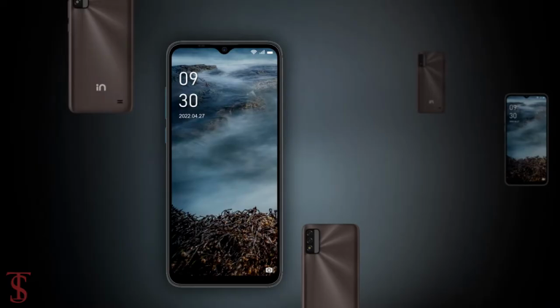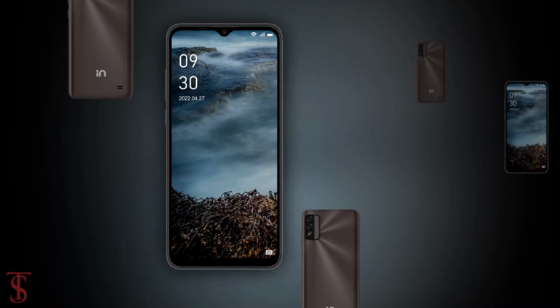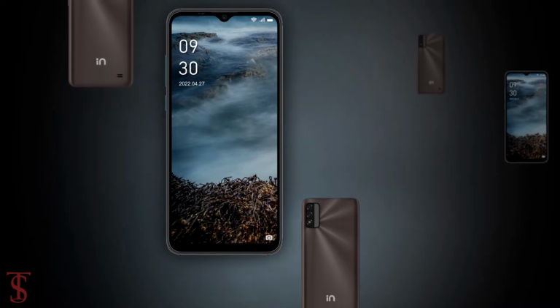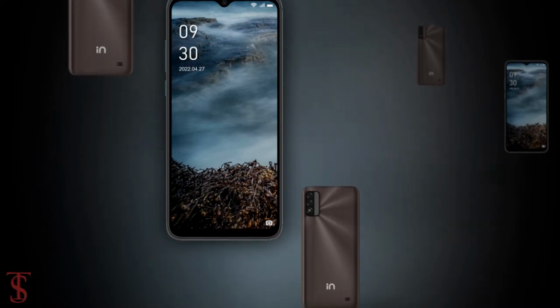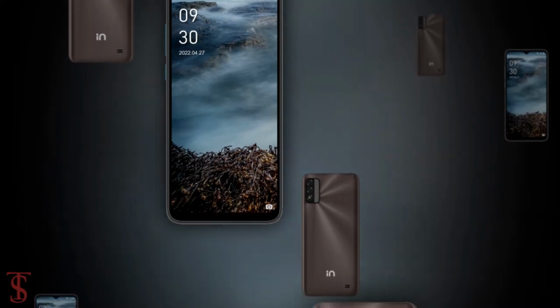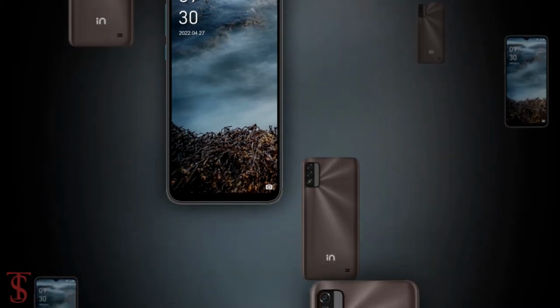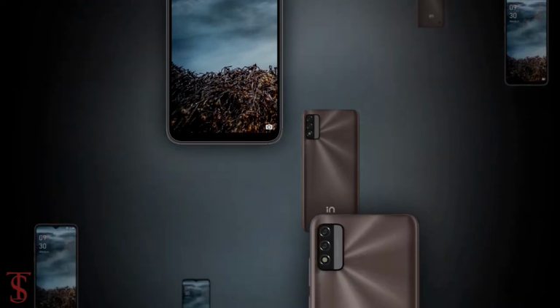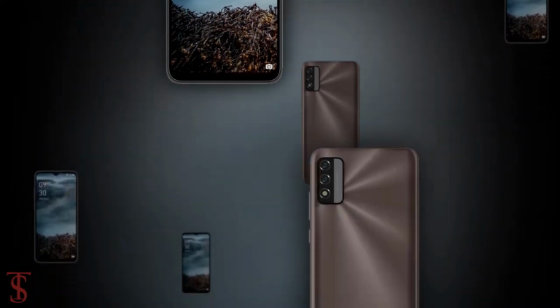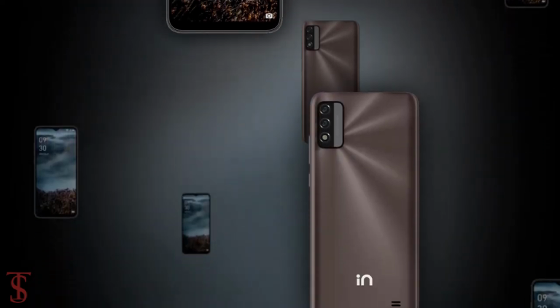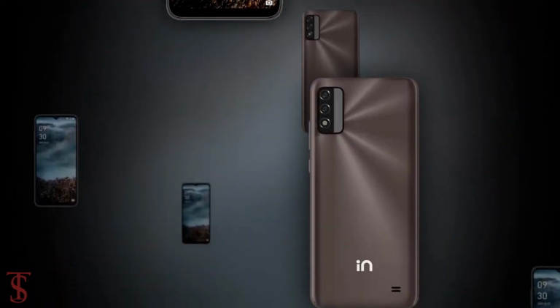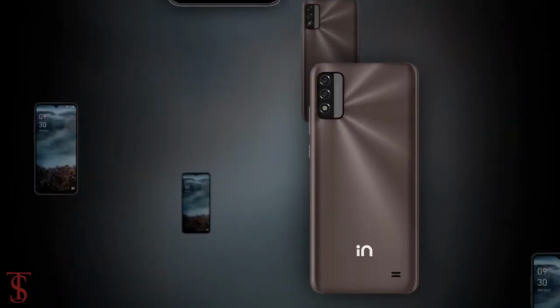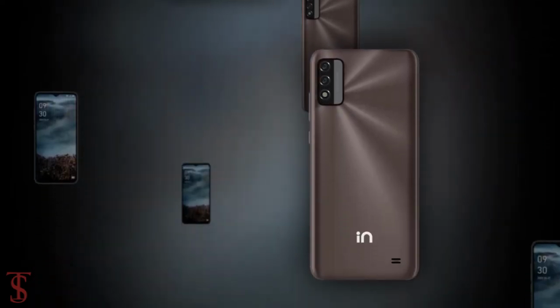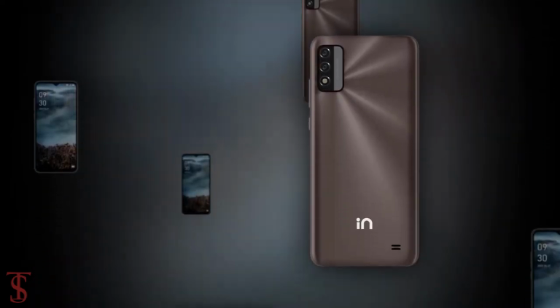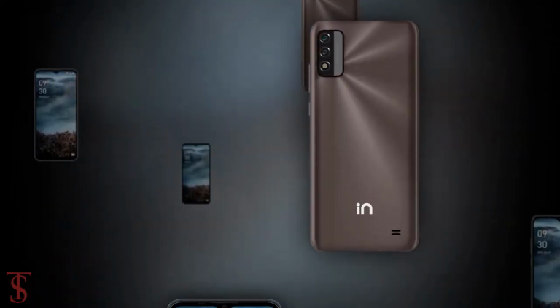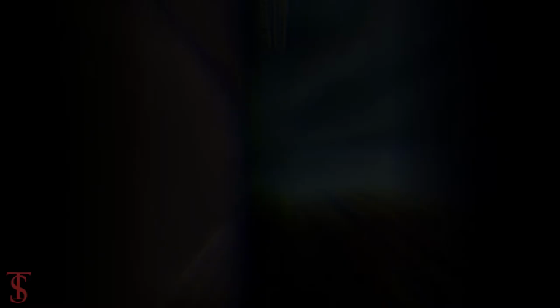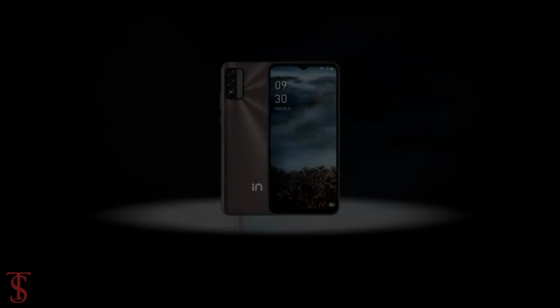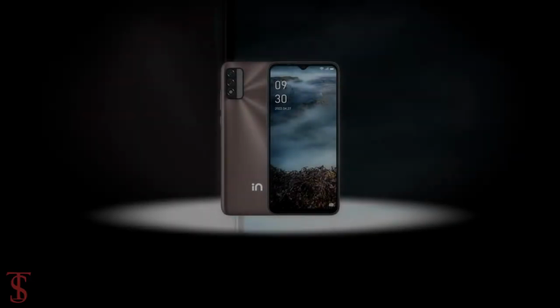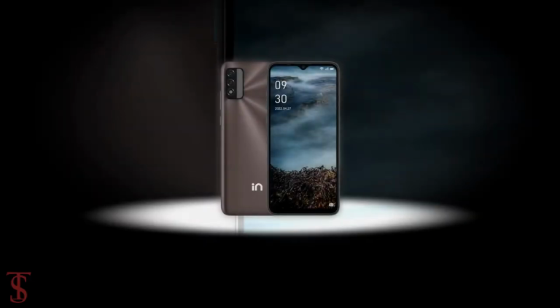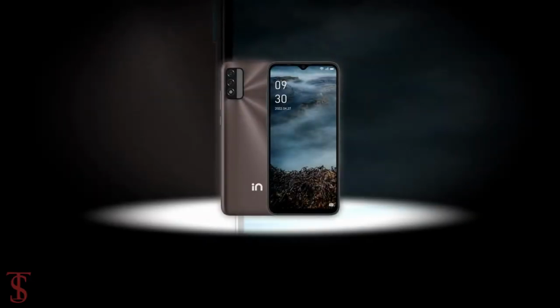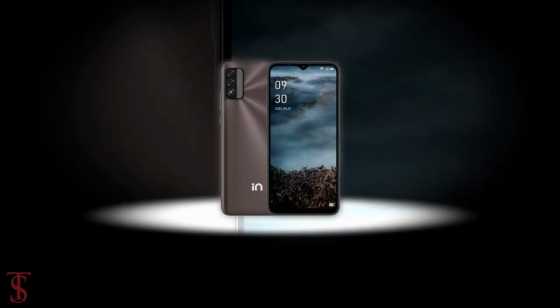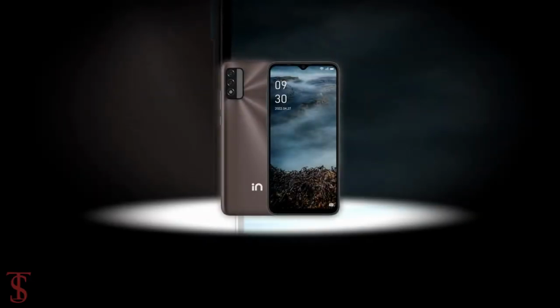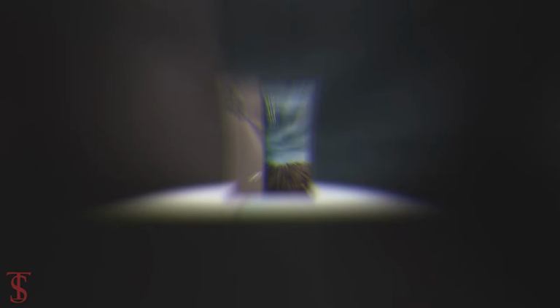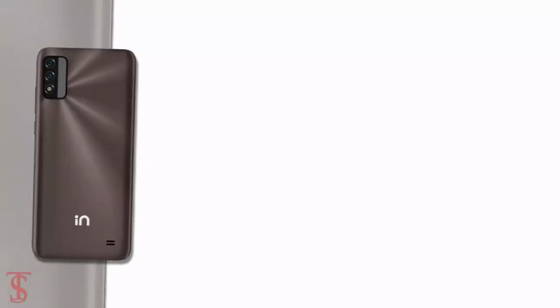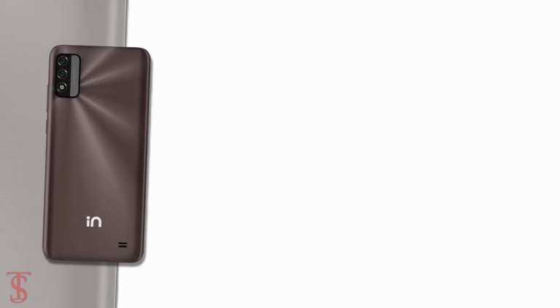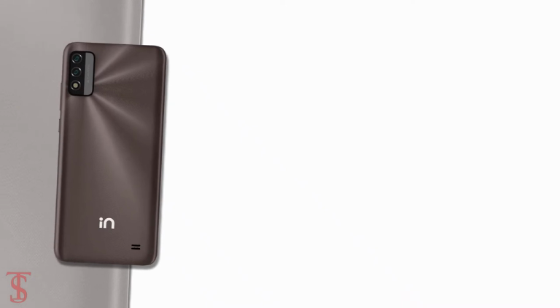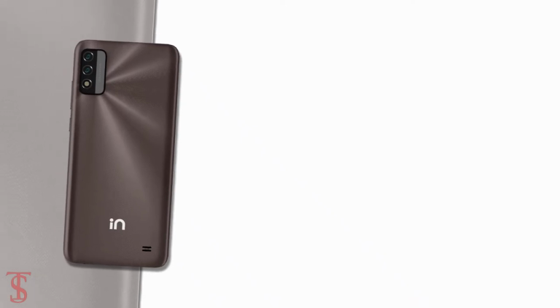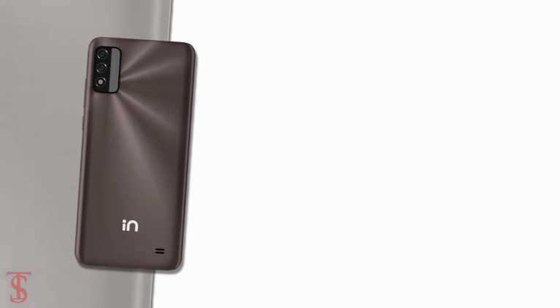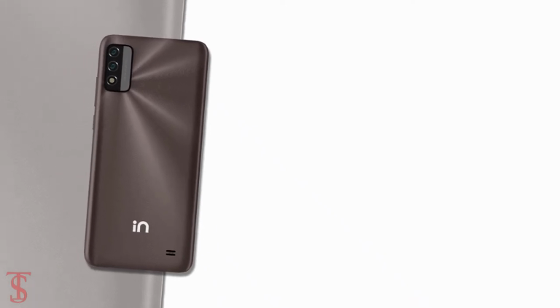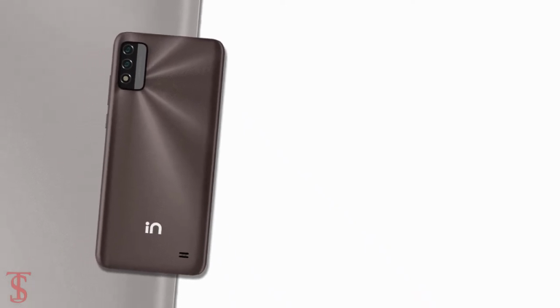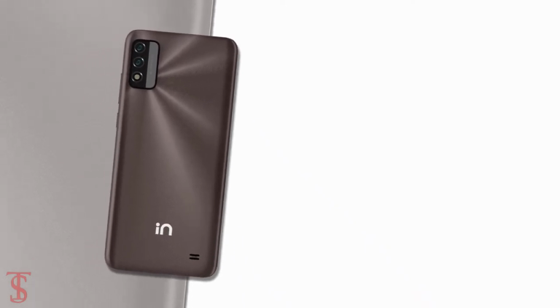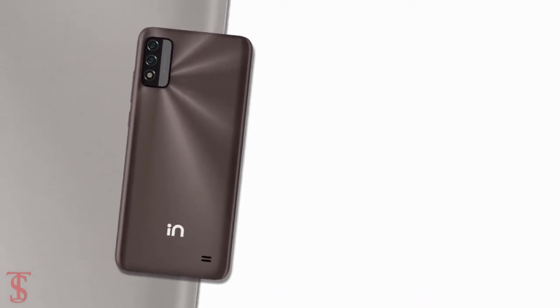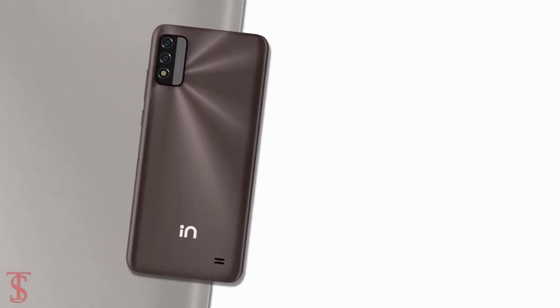So what do you guys think of this Micromax N2C smartphone? Let us know in the comment section below, and stay tuned to TechSoulBuggerTips channel for more tech updates.